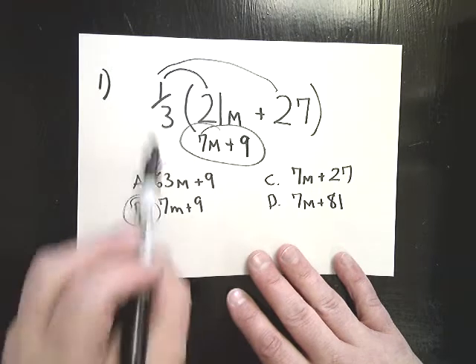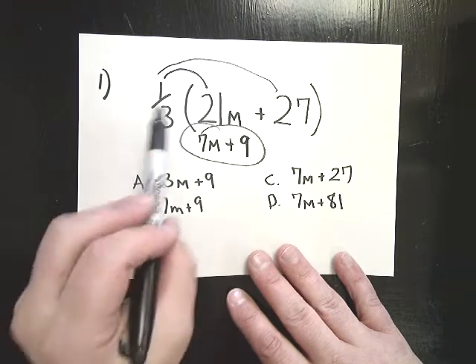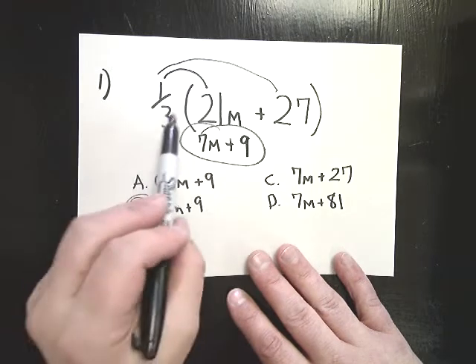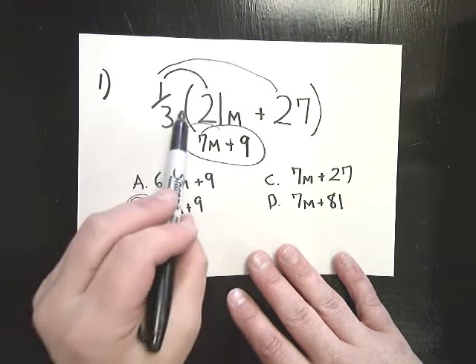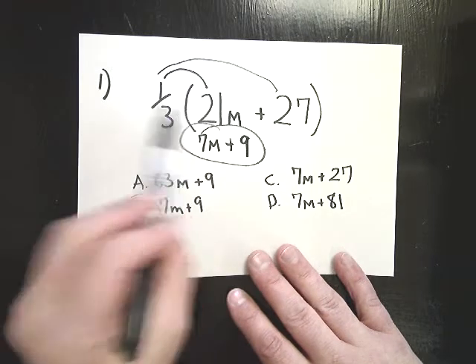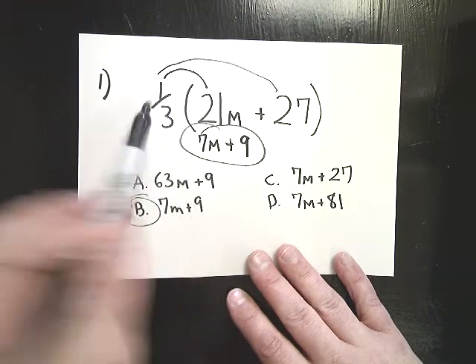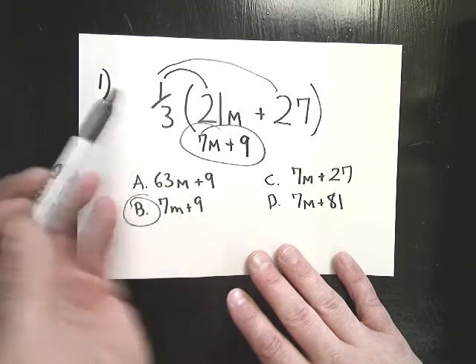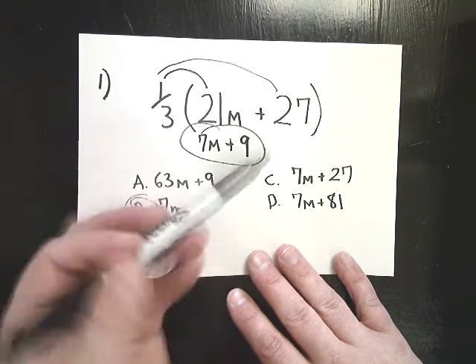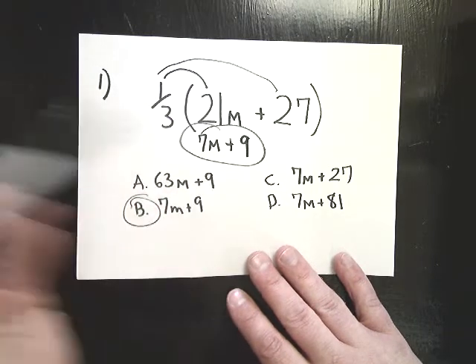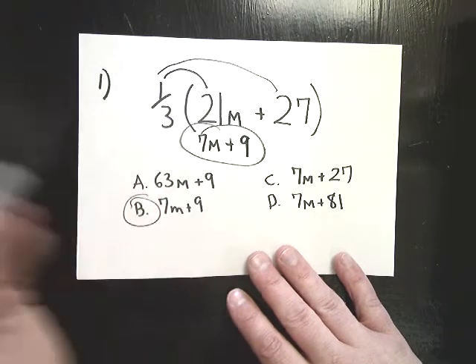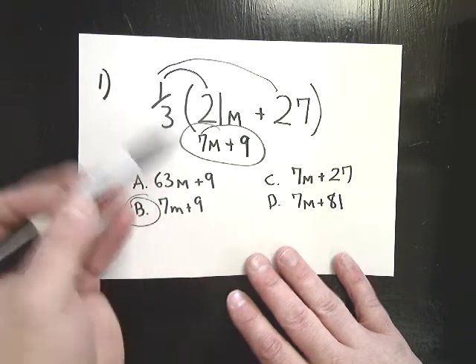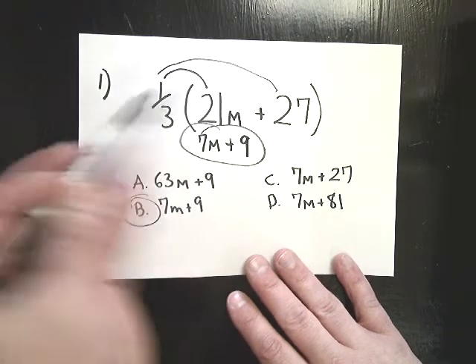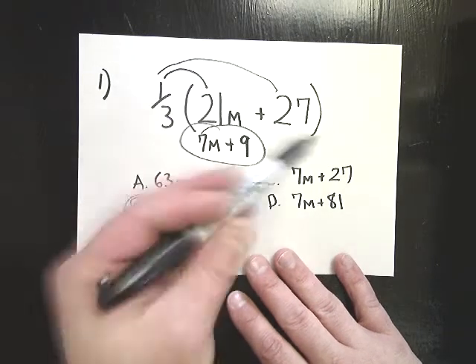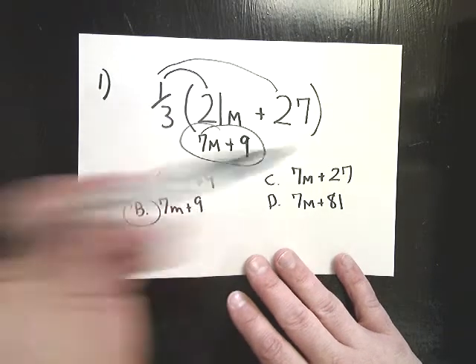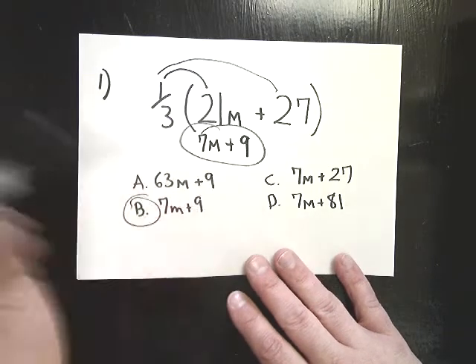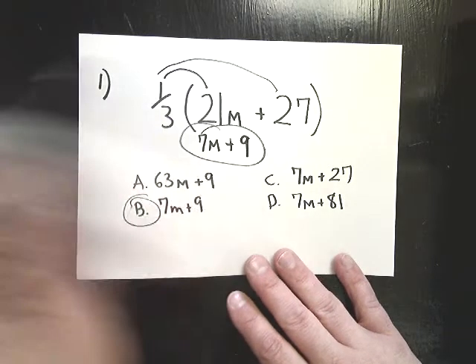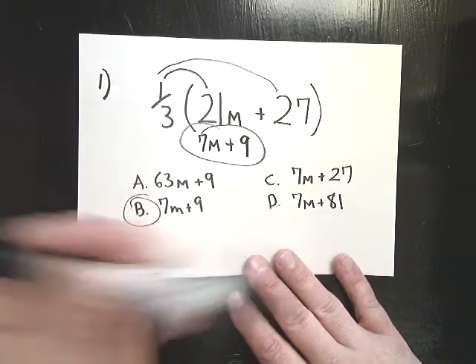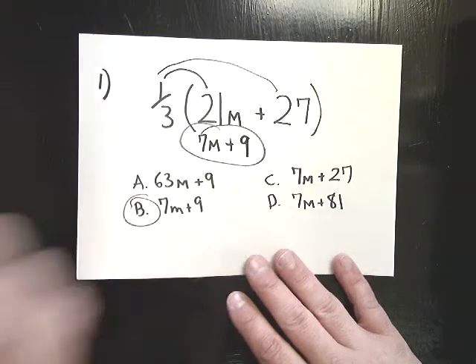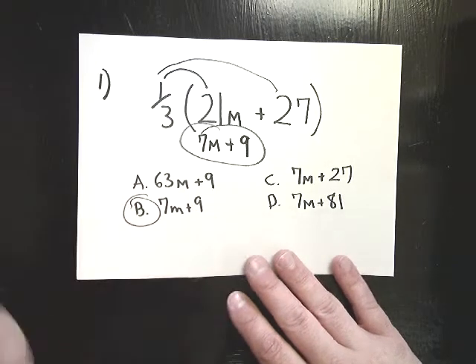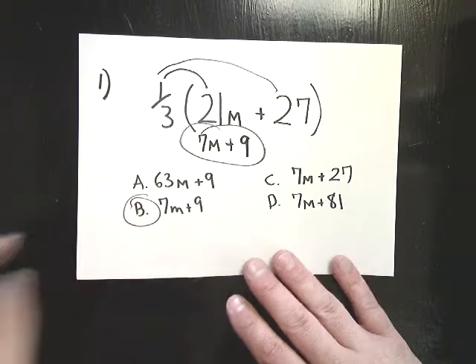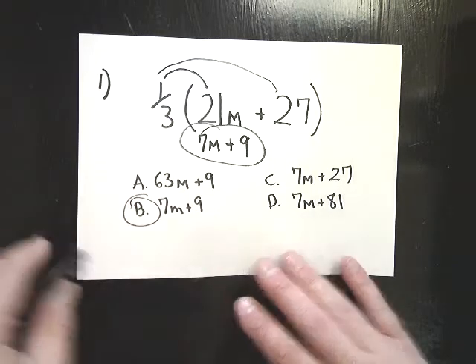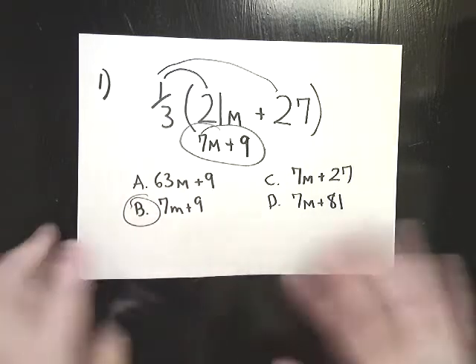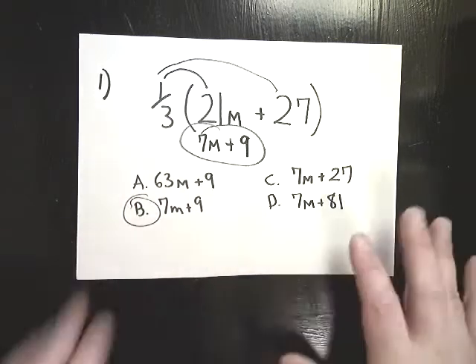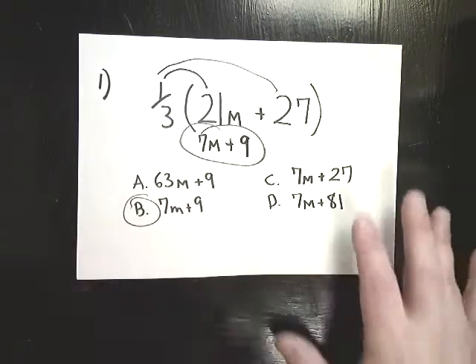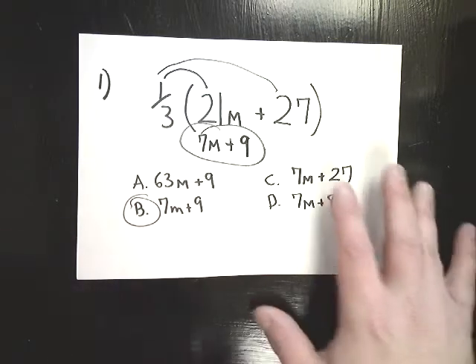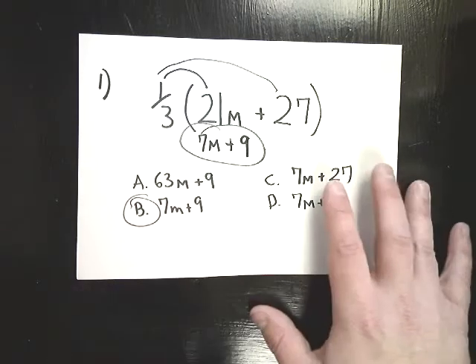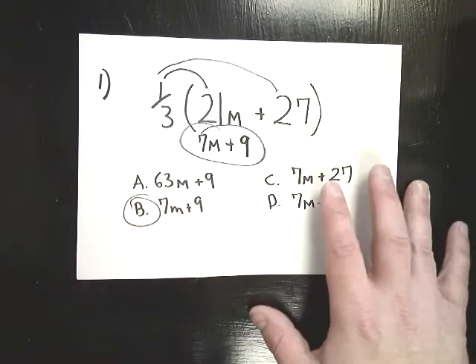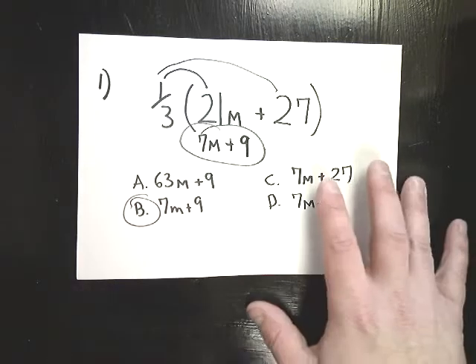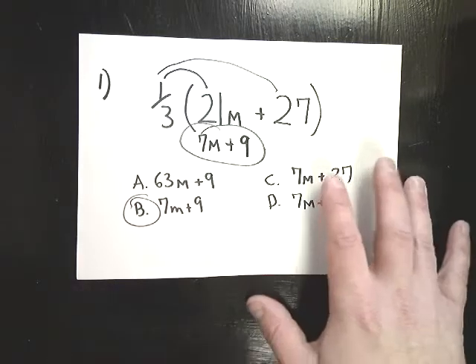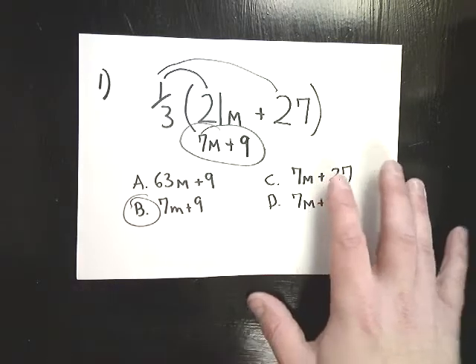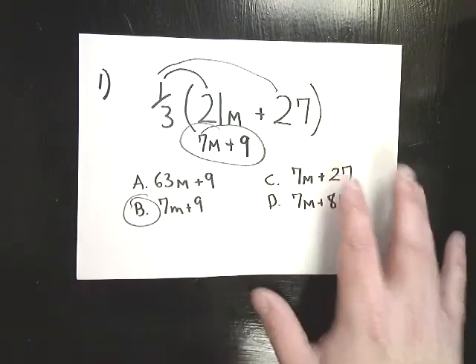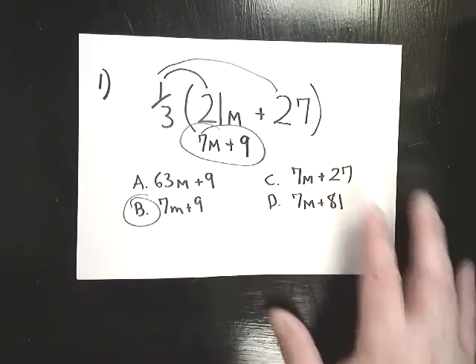If it's touching, make sure you do multiply. Make sure you multiply each one, and pay close attention to the signs.